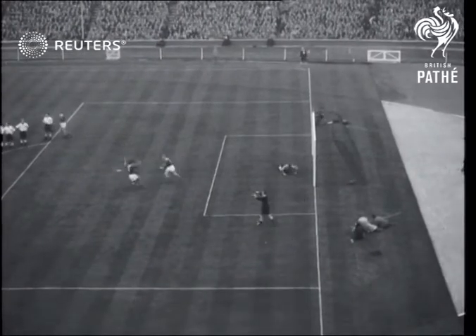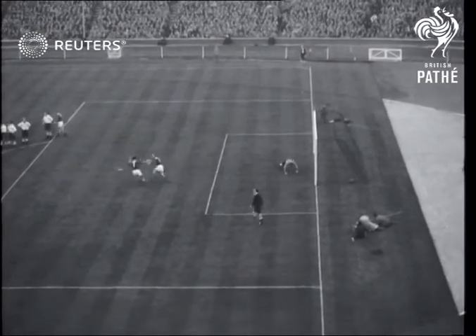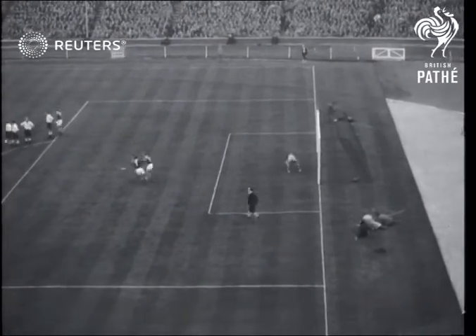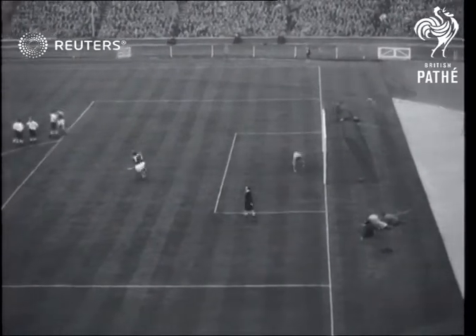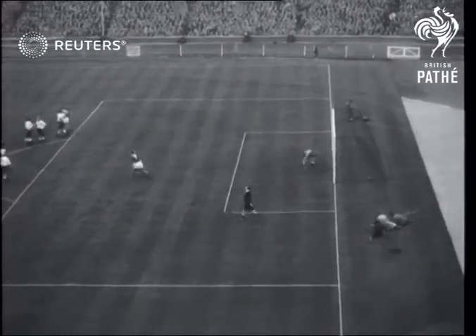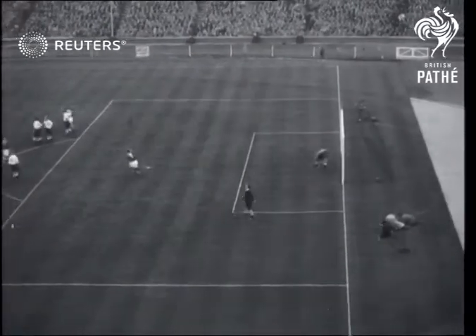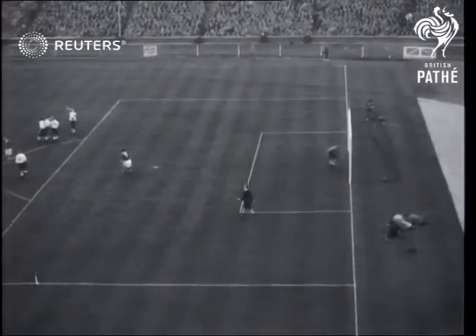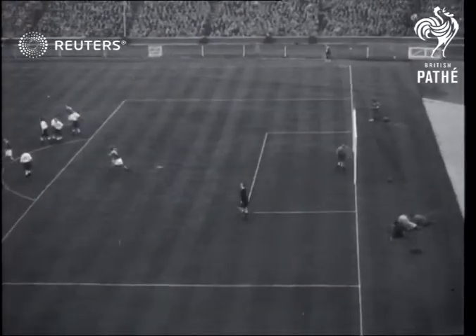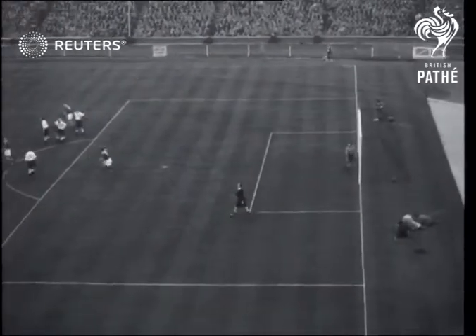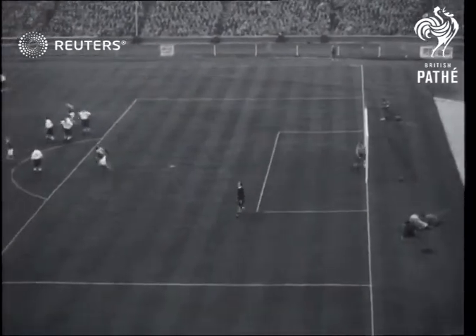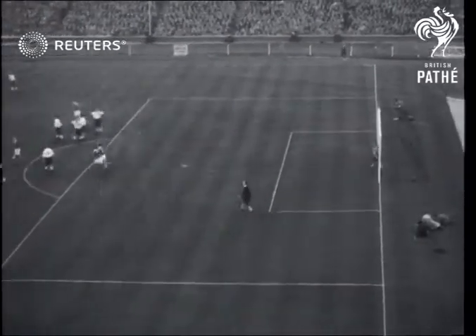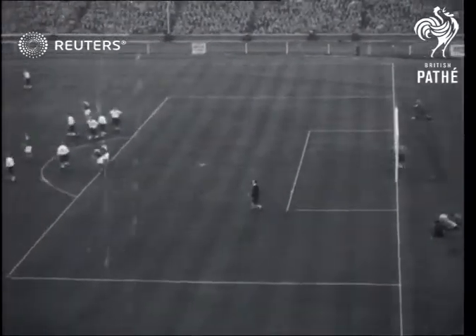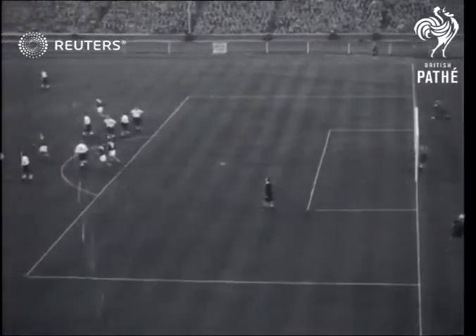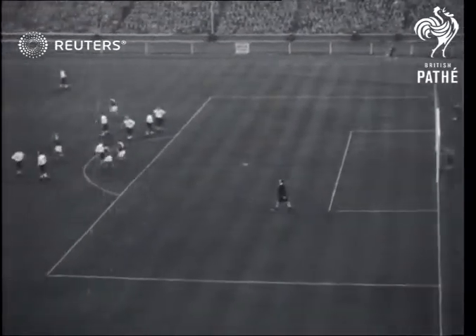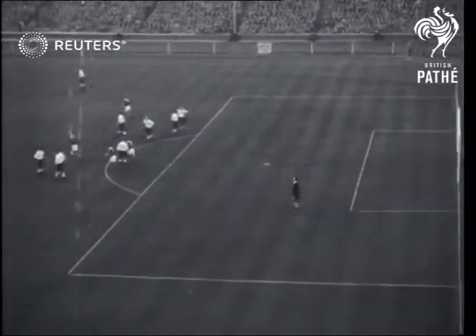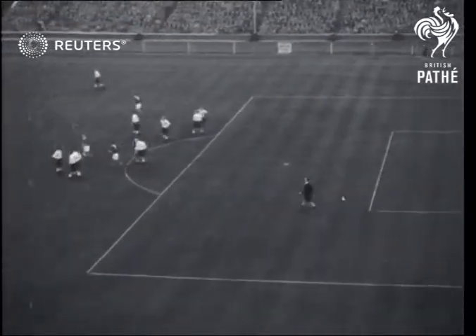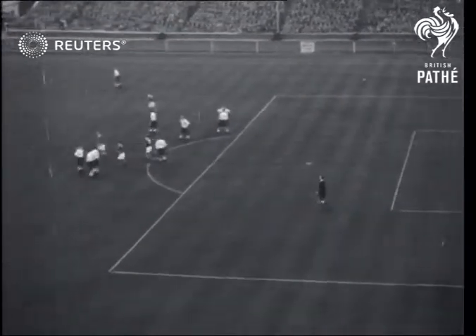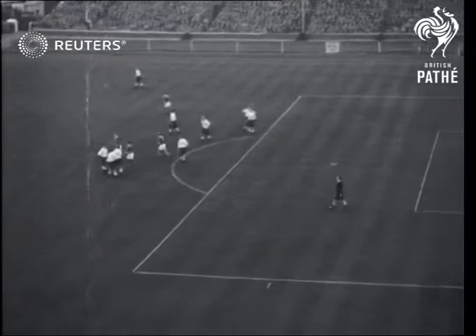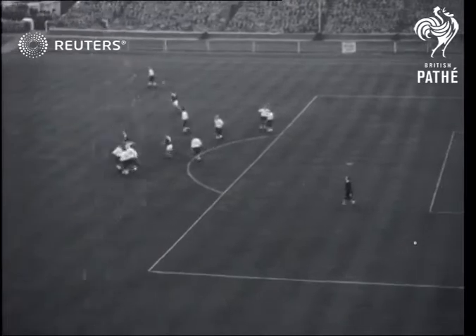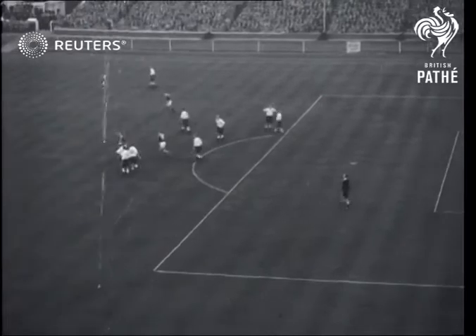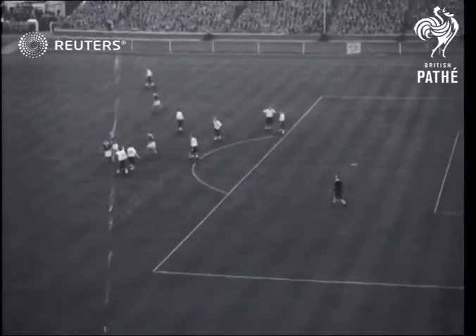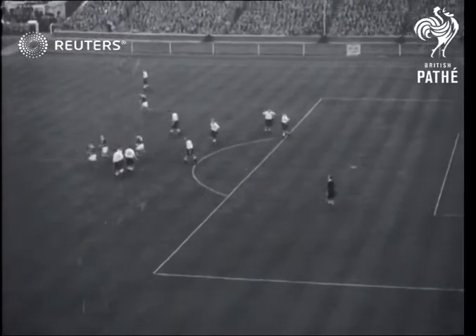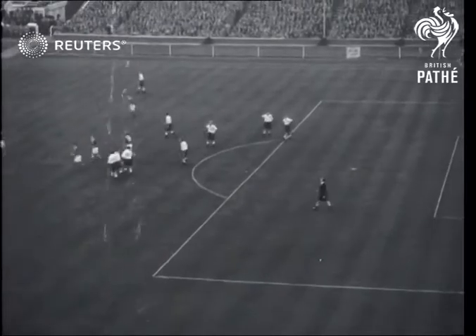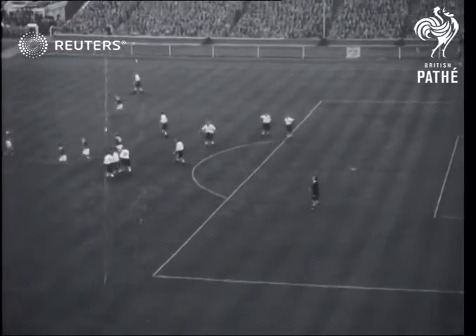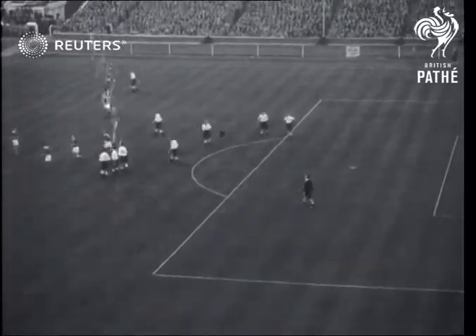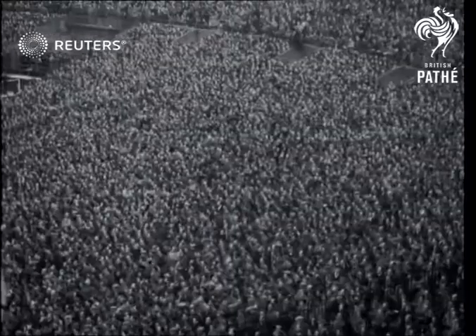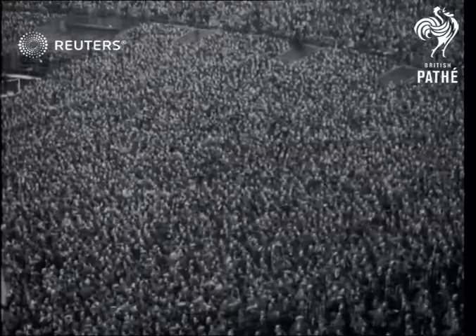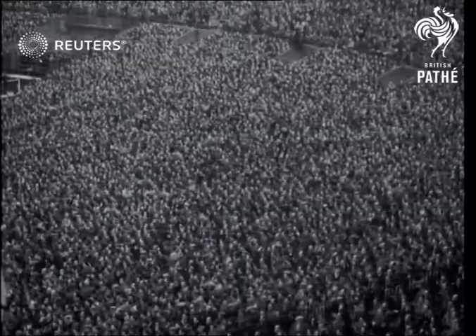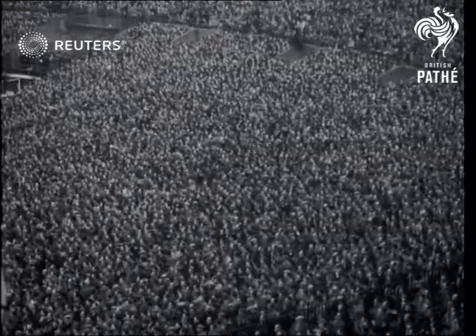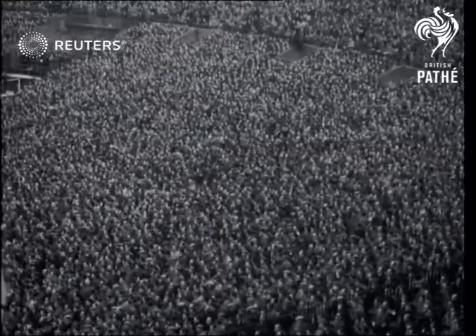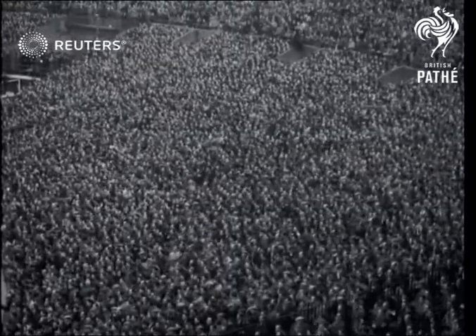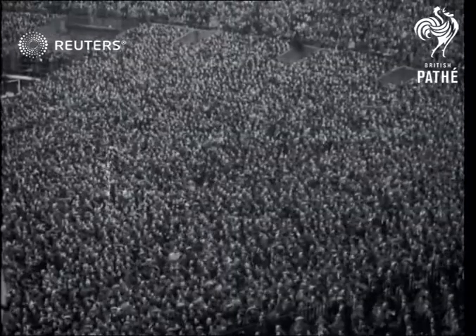And Stoyer's pal bangs home the penalty to put Austria level. So it was England two, Austria two, and England's proud unbeaten home record remains intact. Well done.